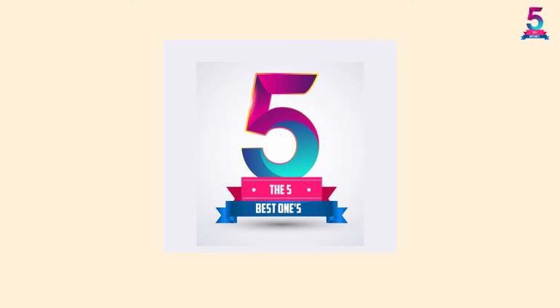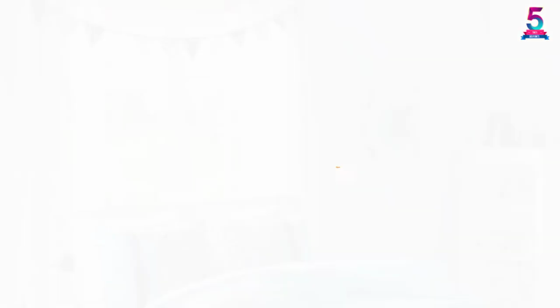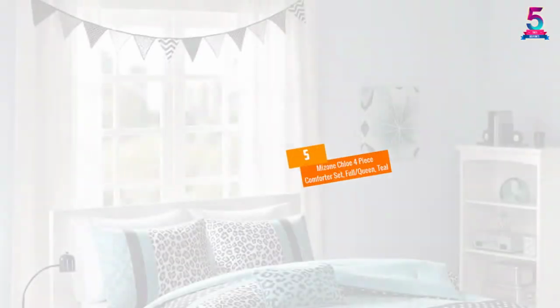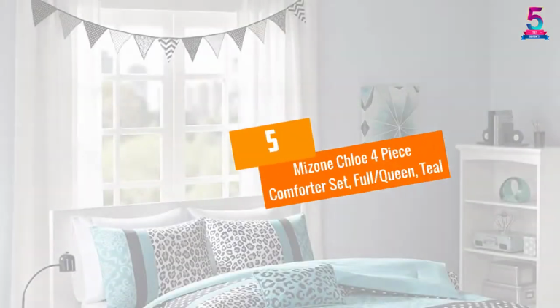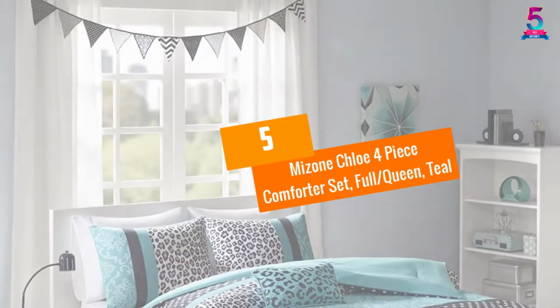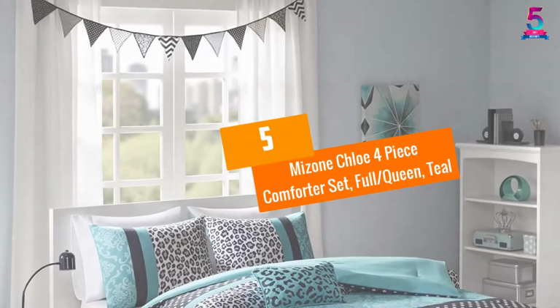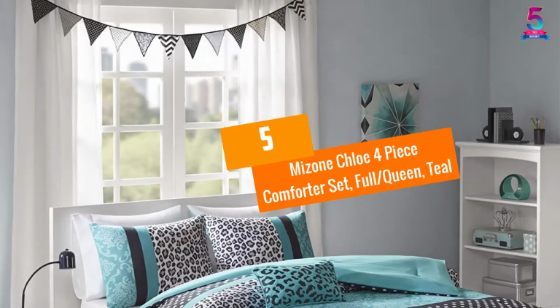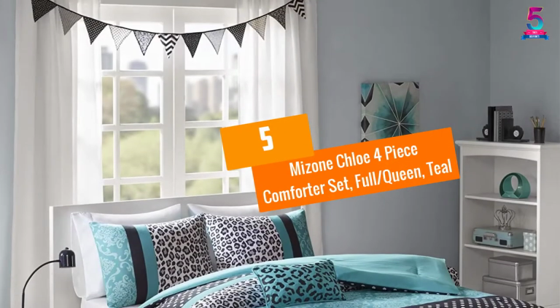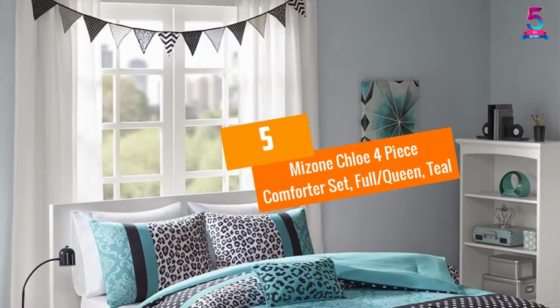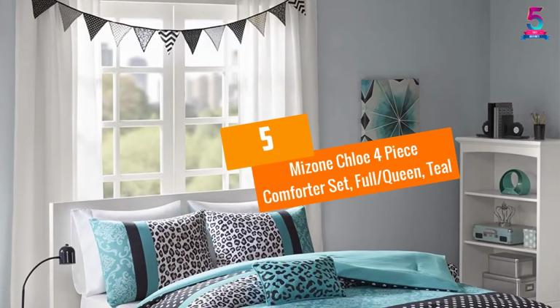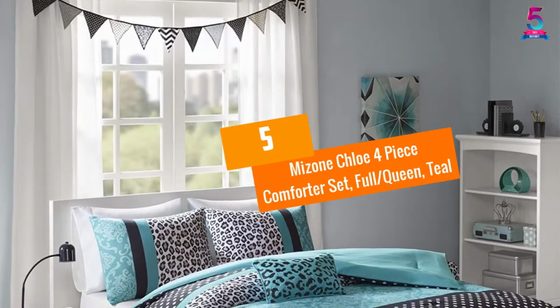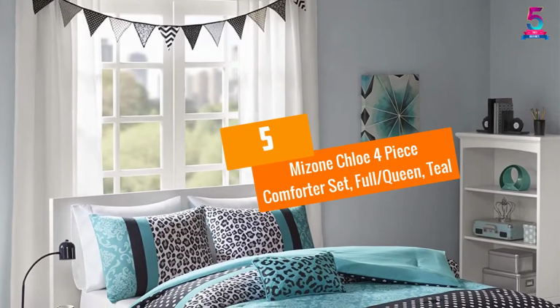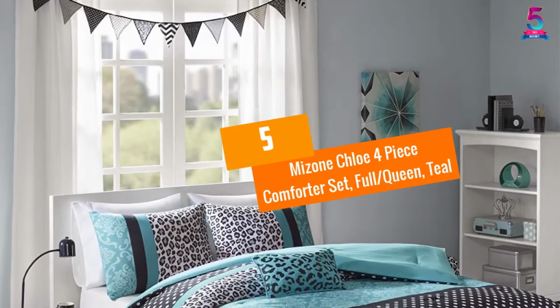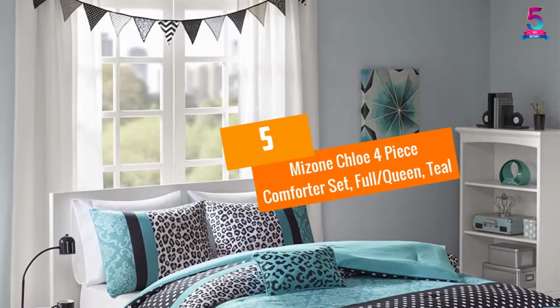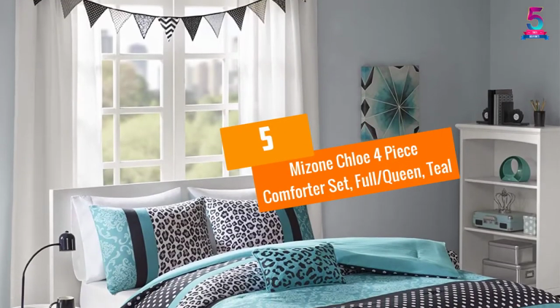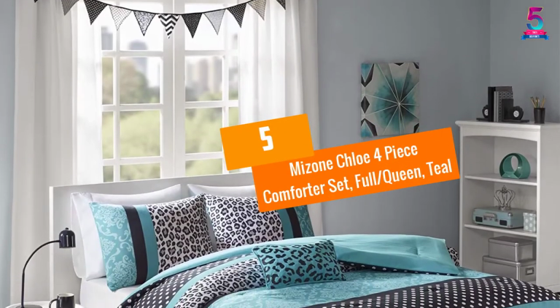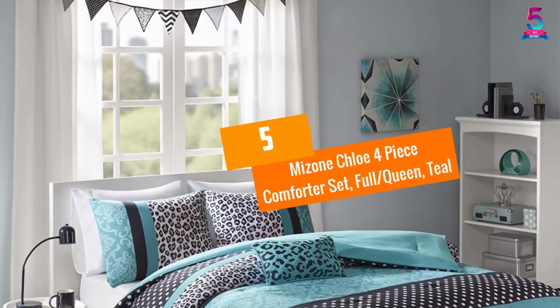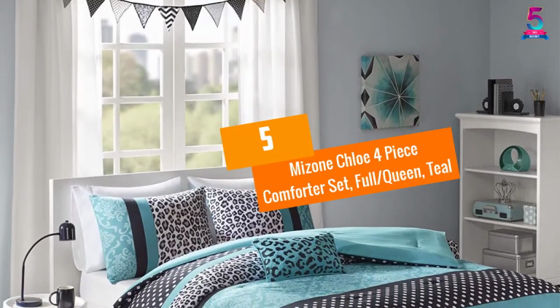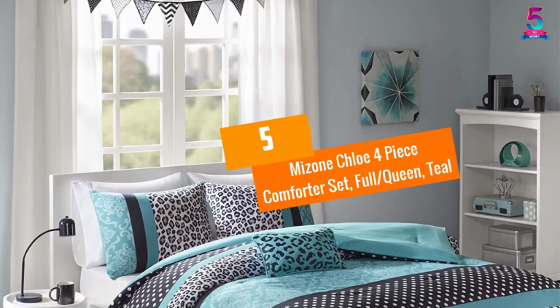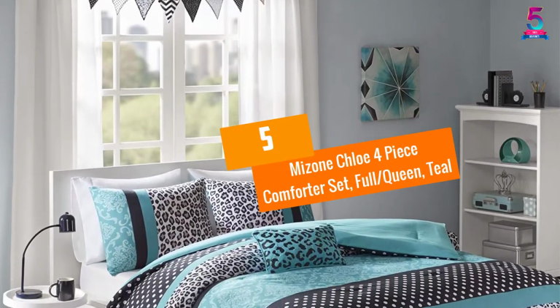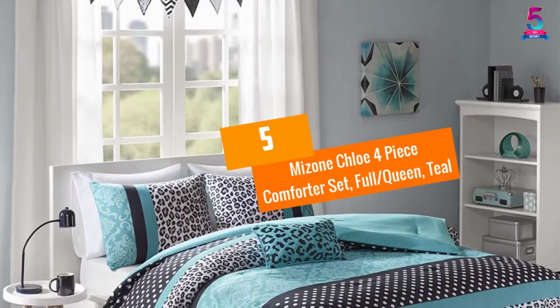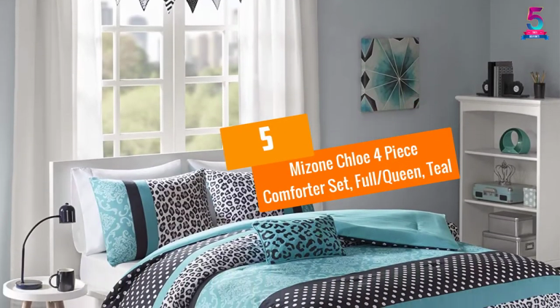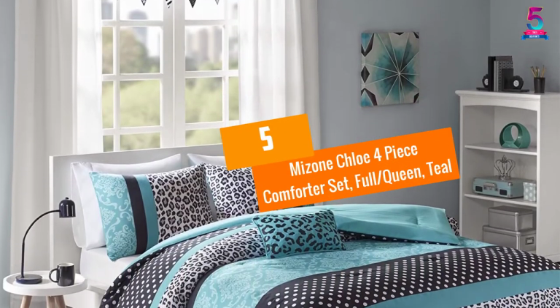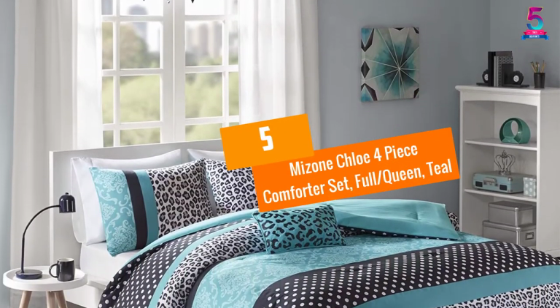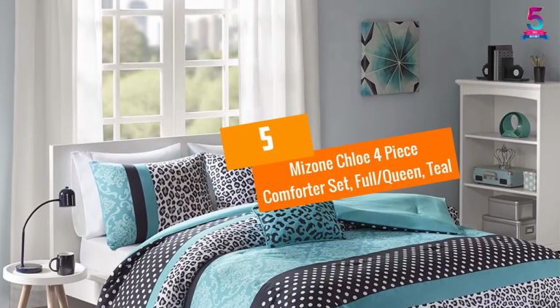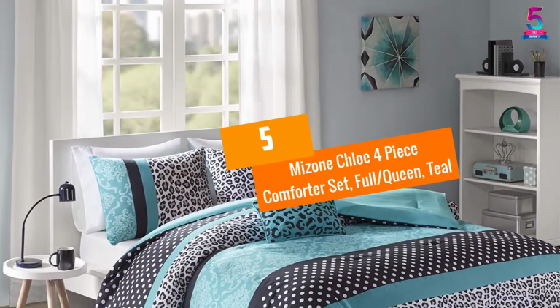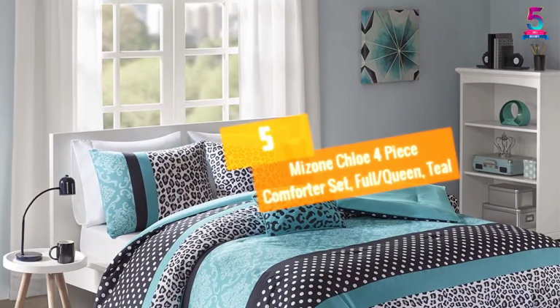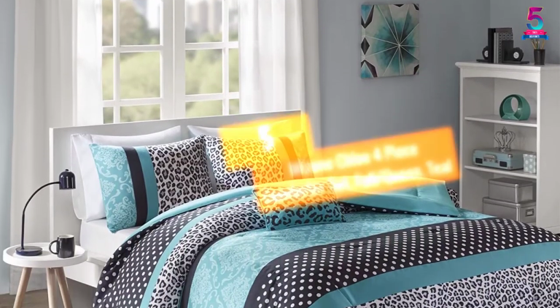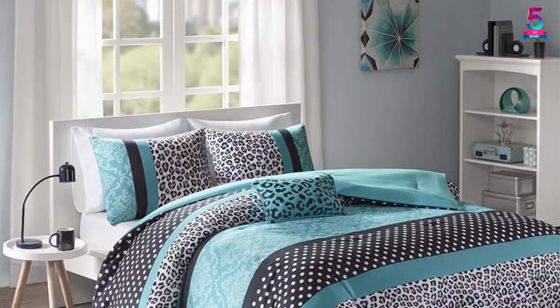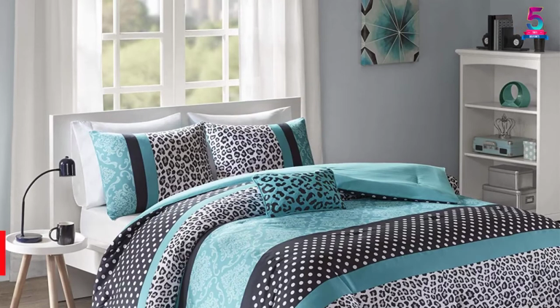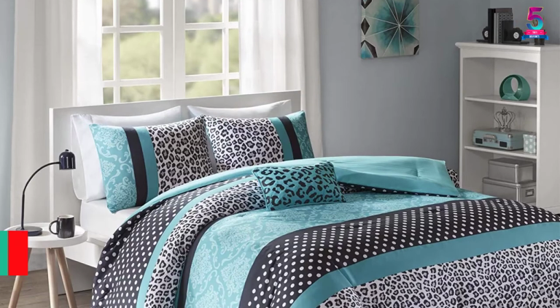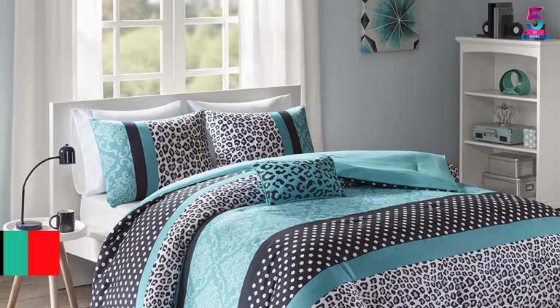At number 5: Mizone Chloe 4-Piece Comforter Set, Full/Queen, Teal.